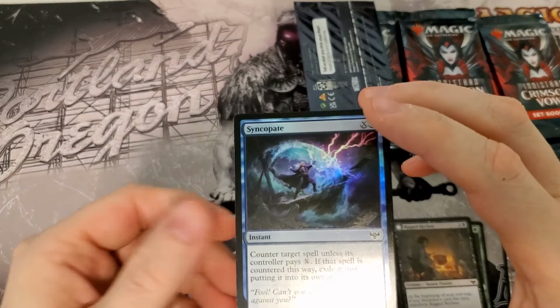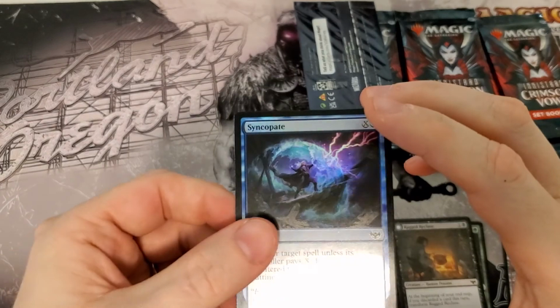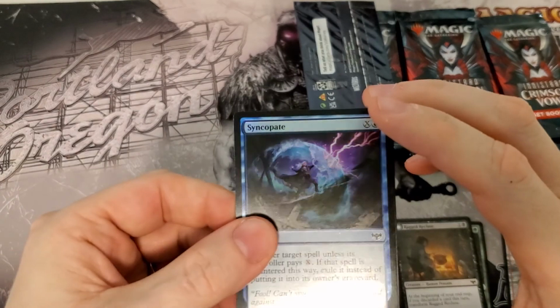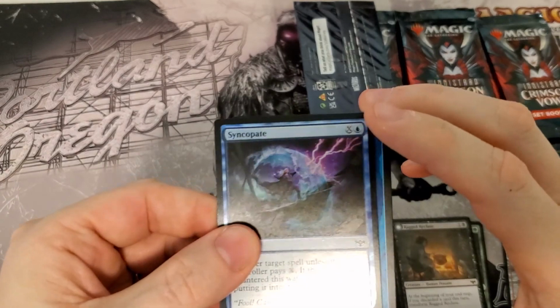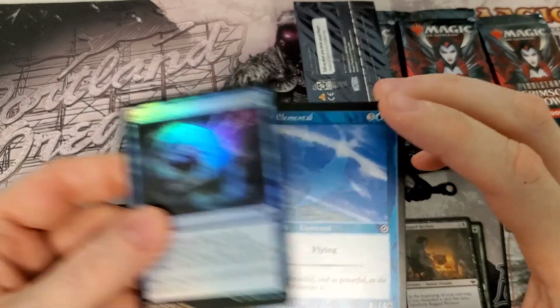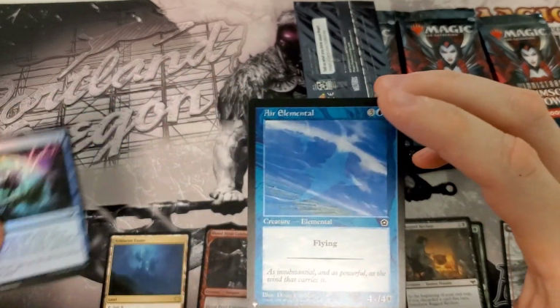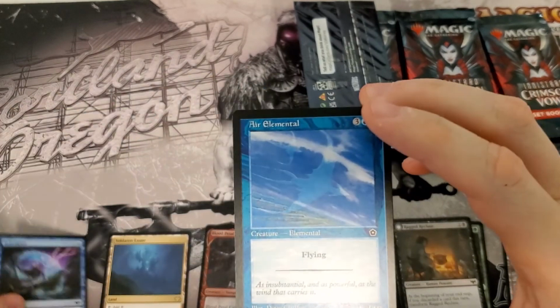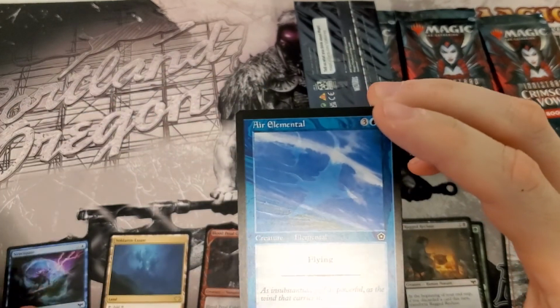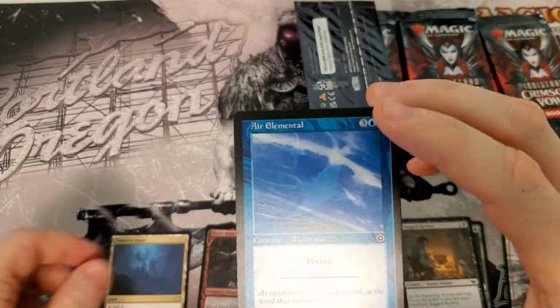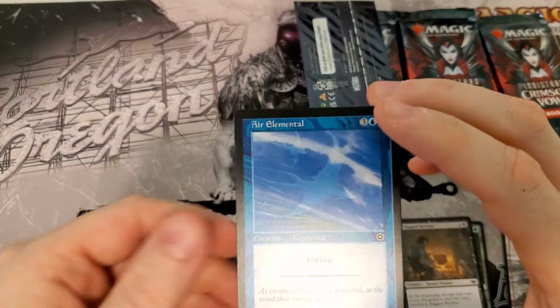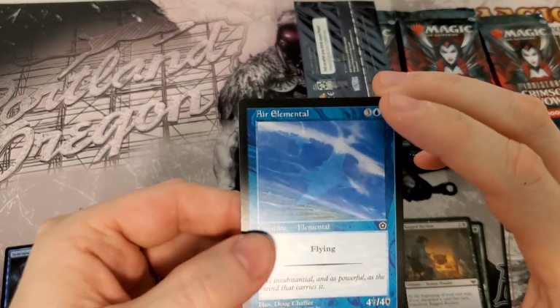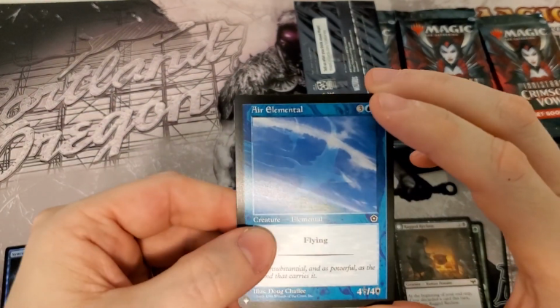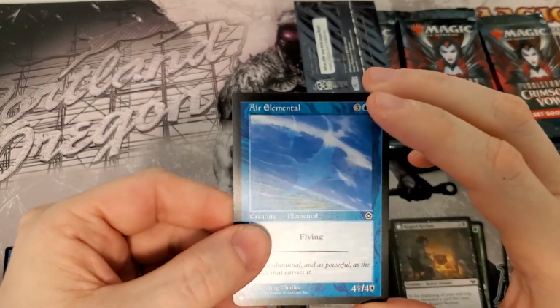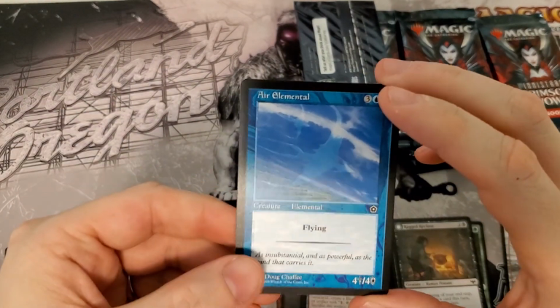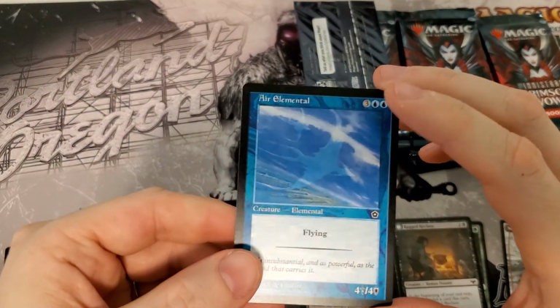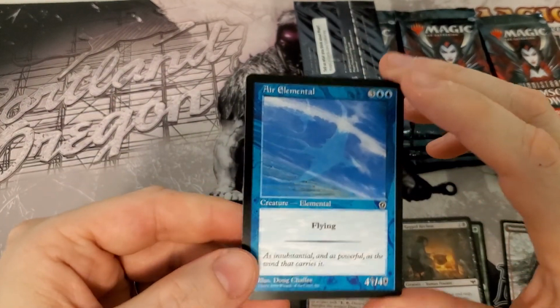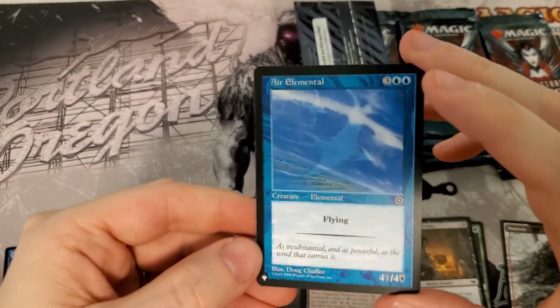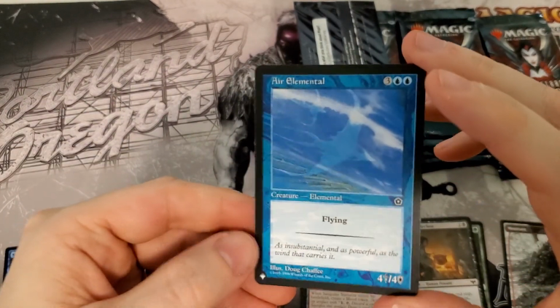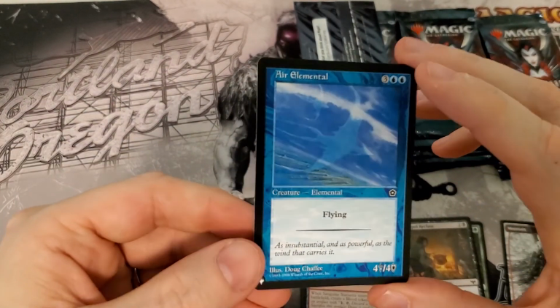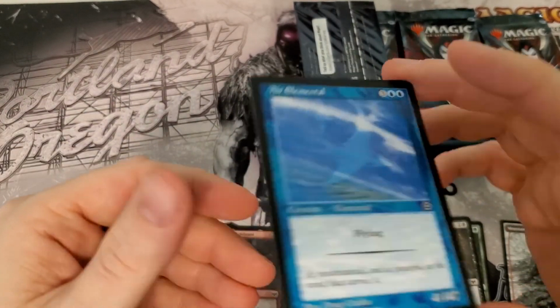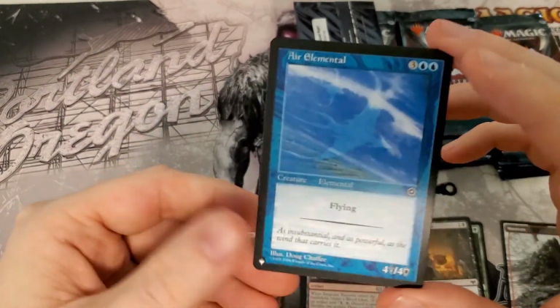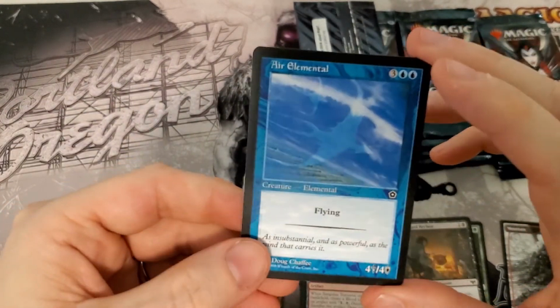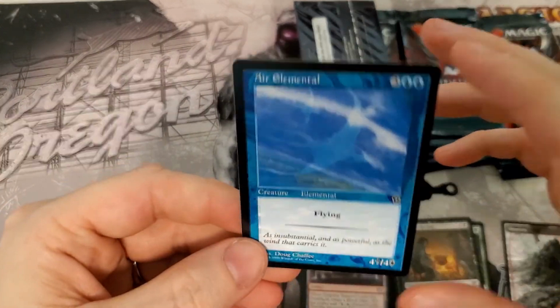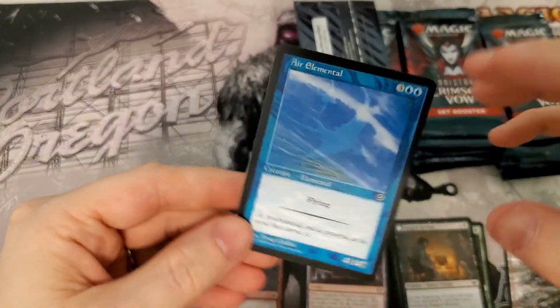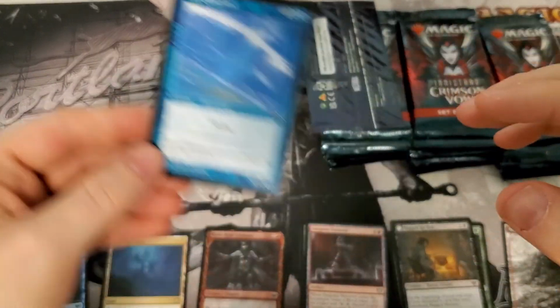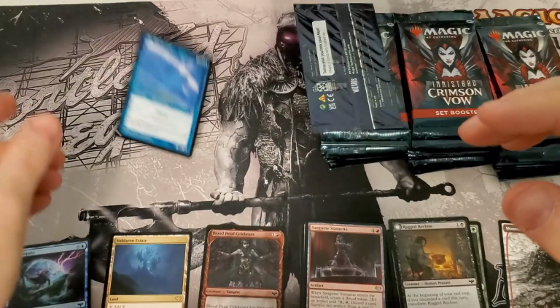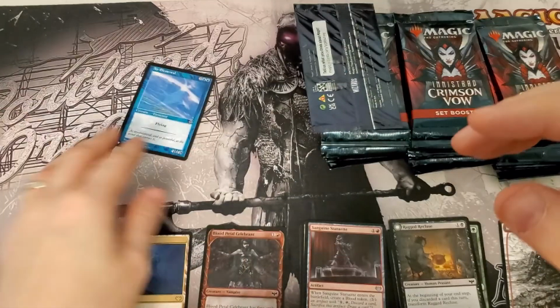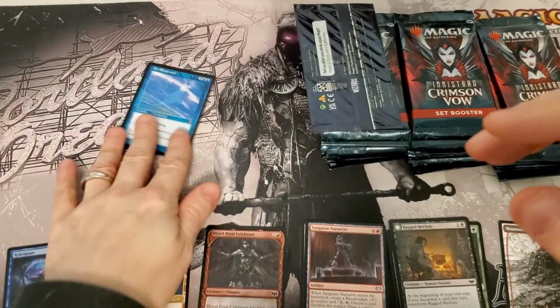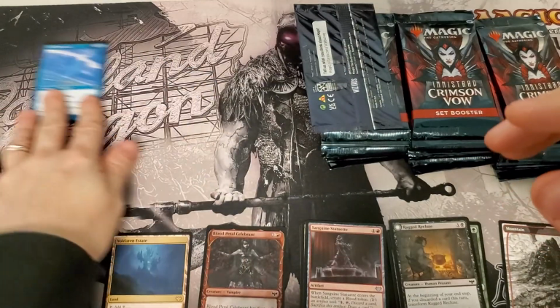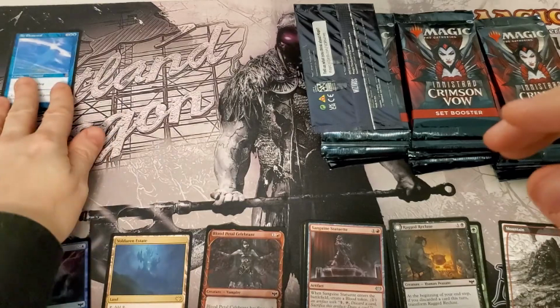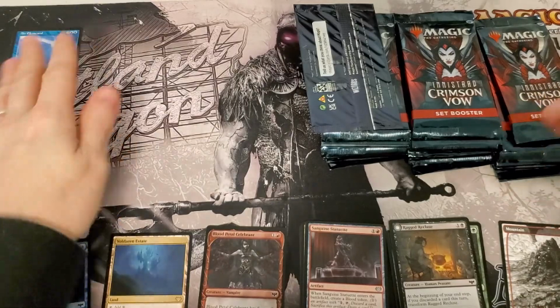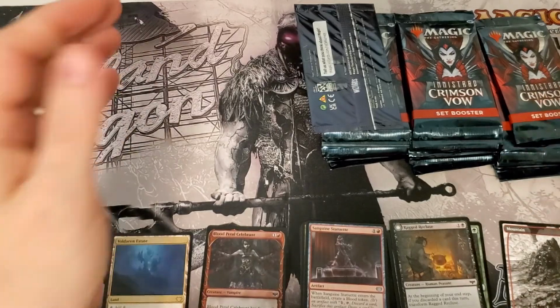Foil Syncopate — that's not bad. I mean, cool and all, Portal Second Age, but not worth anything.